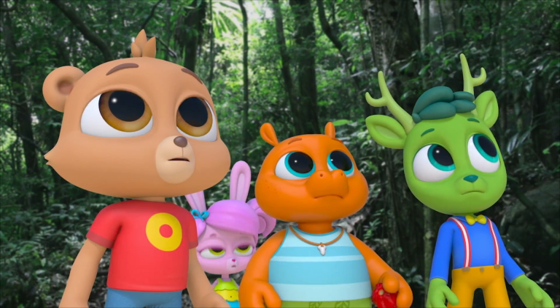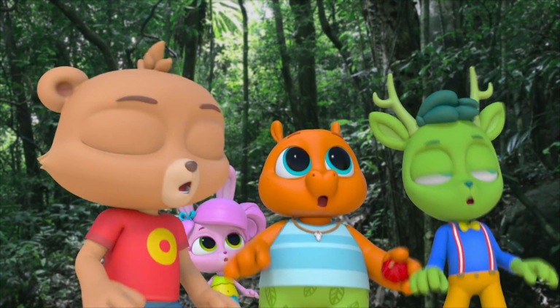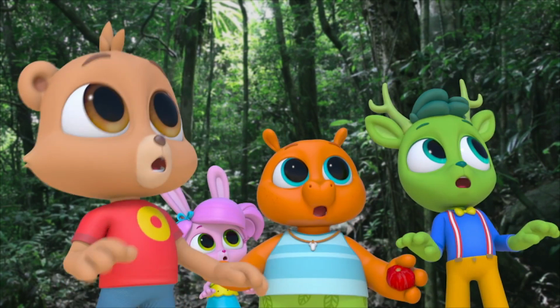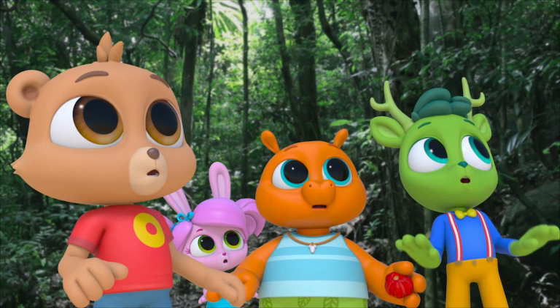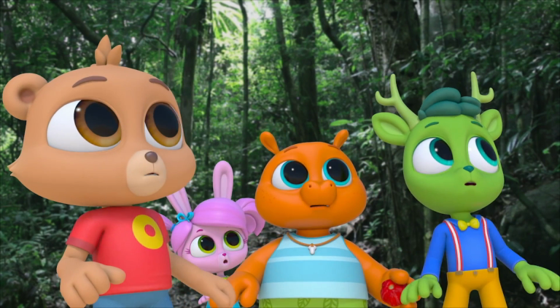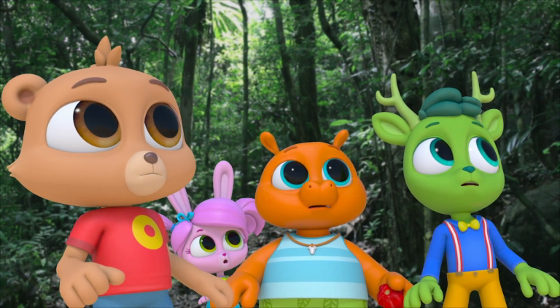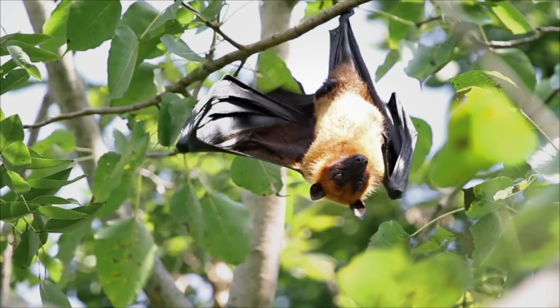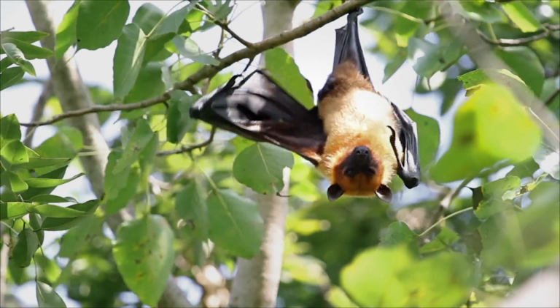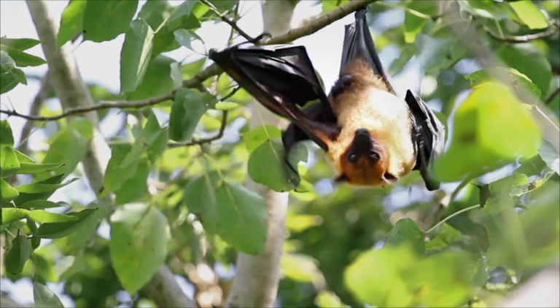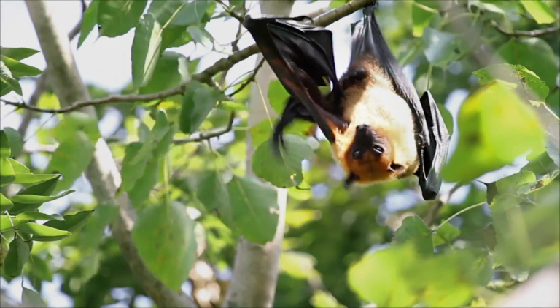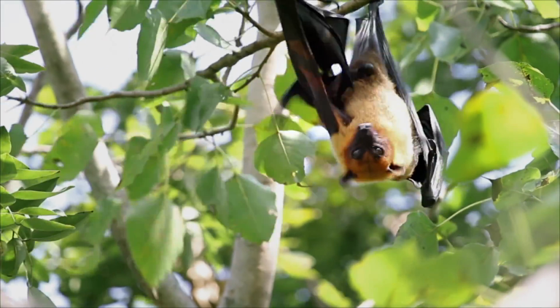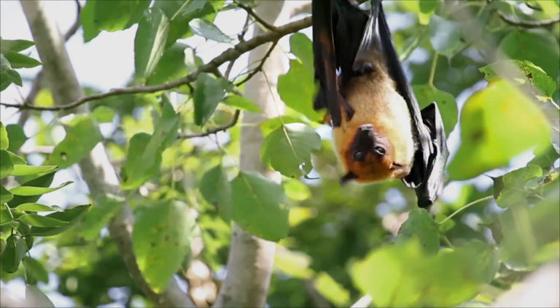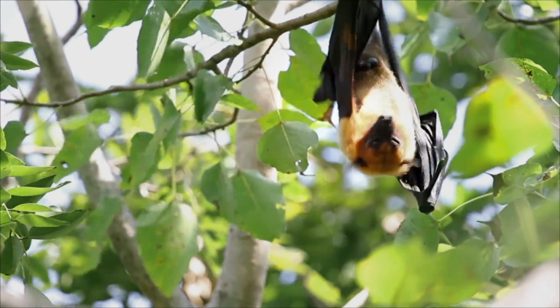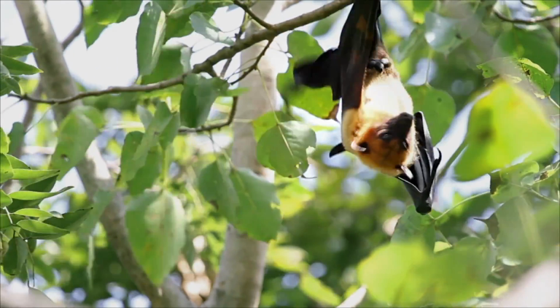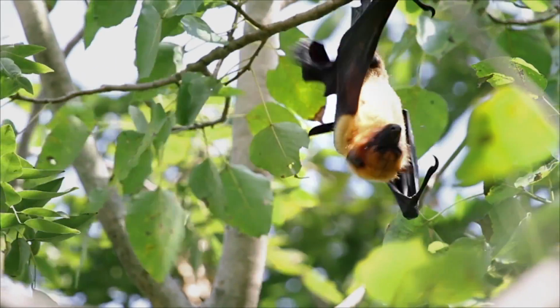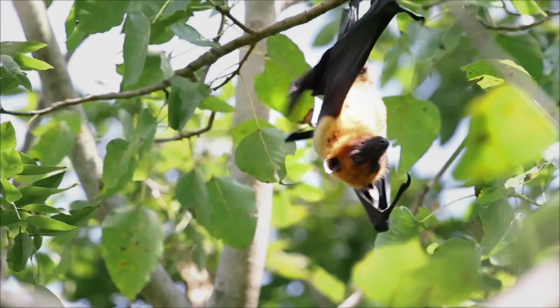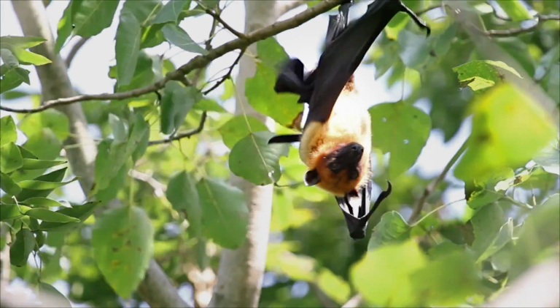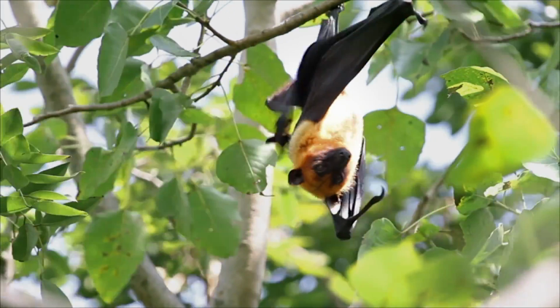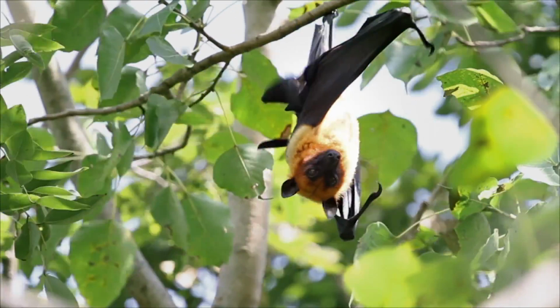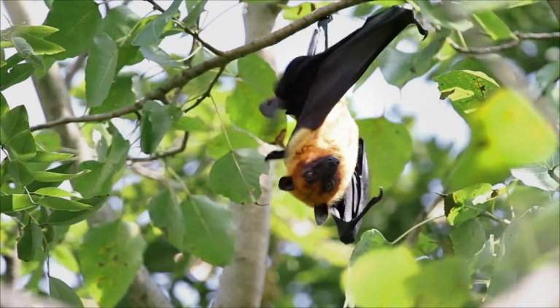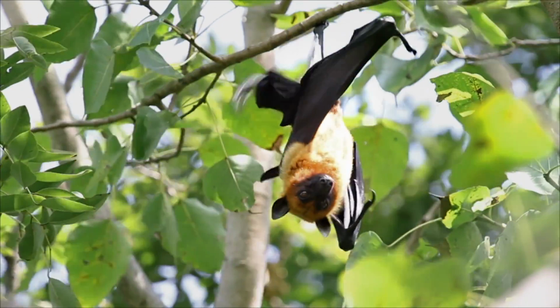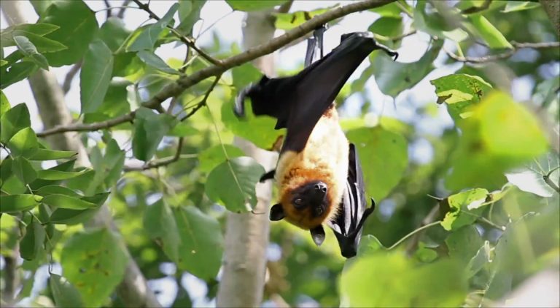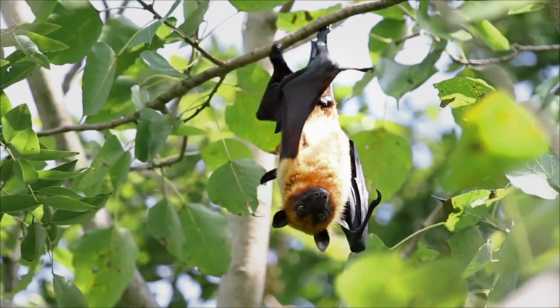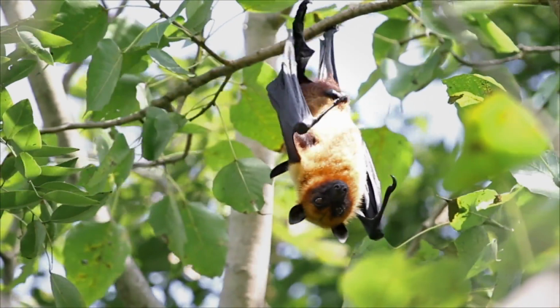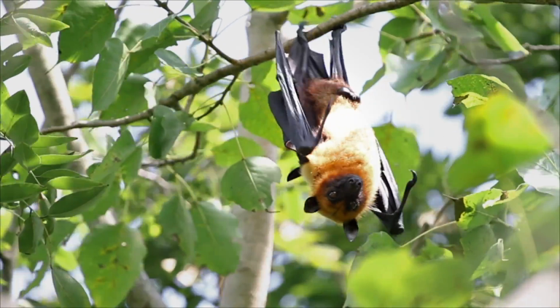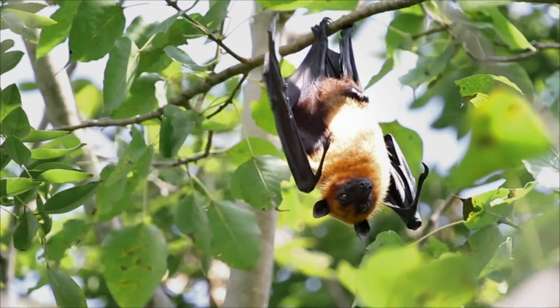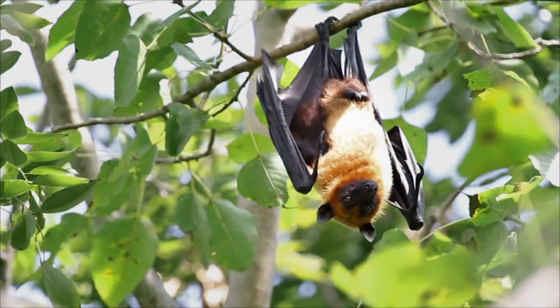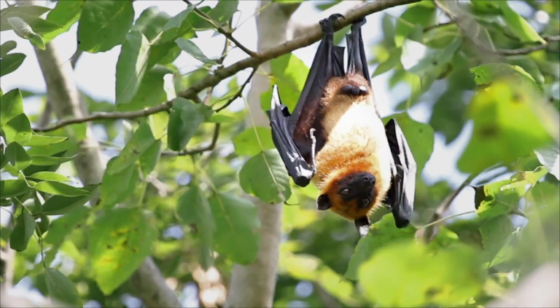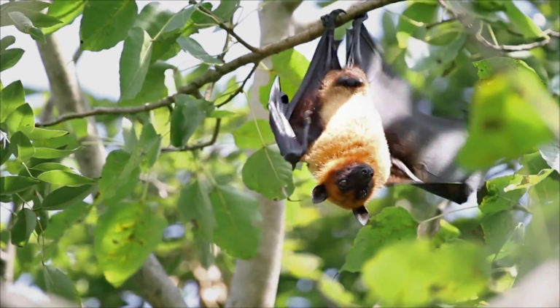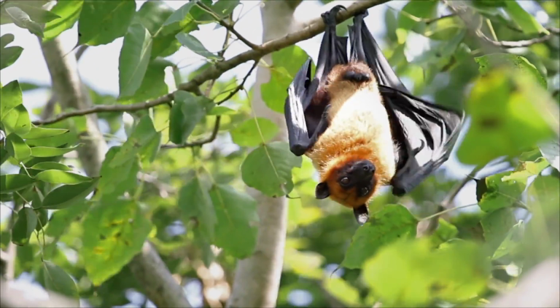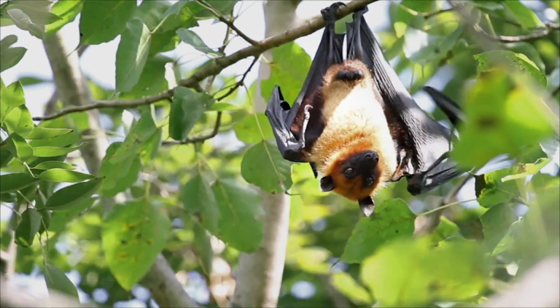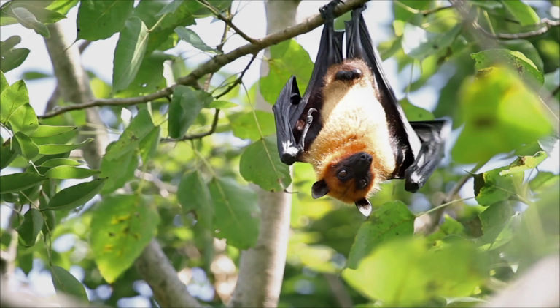Whoa! It looks like a fox! With wings! Bat wings! What is it? No idea.